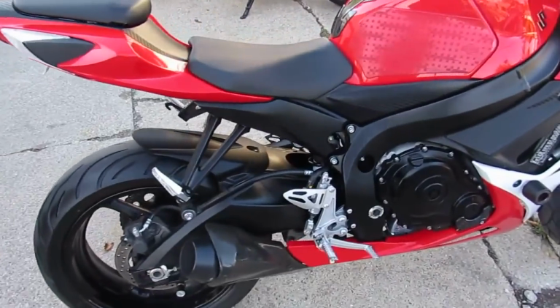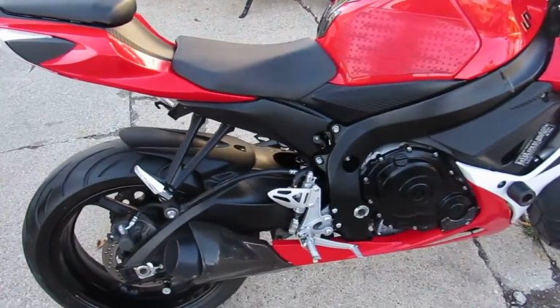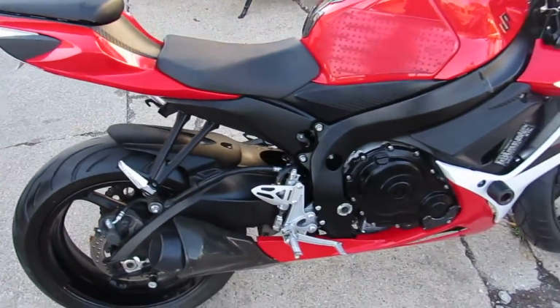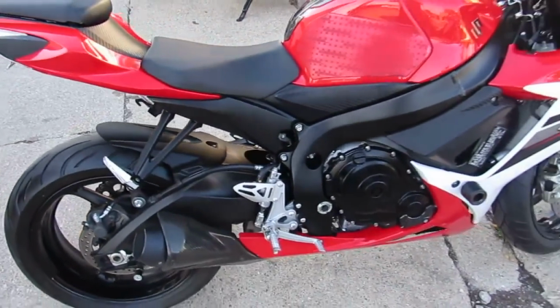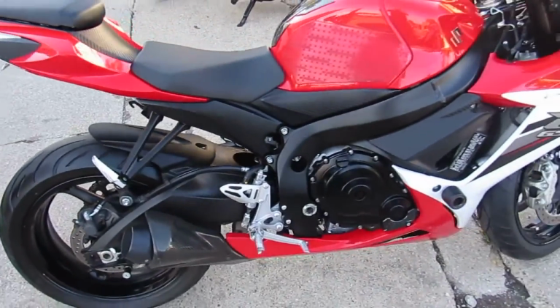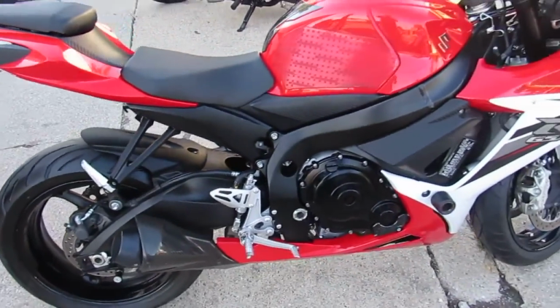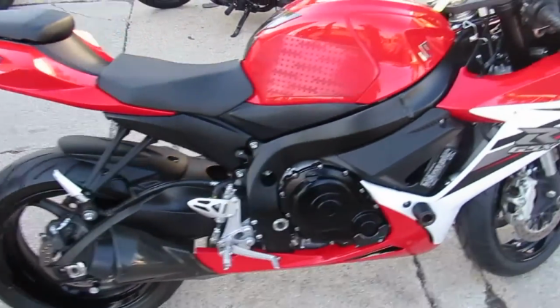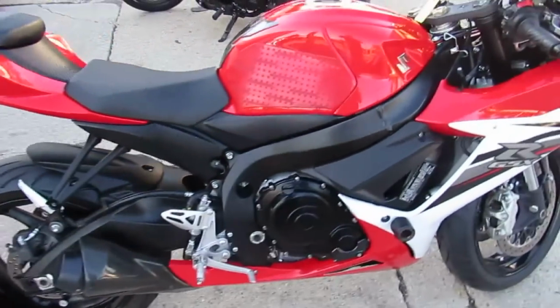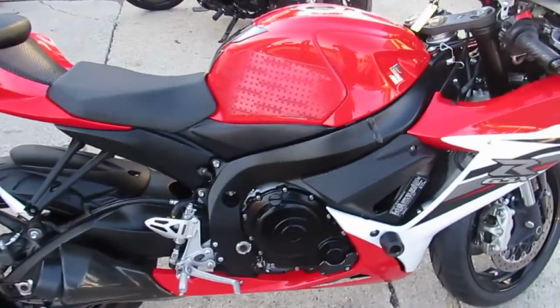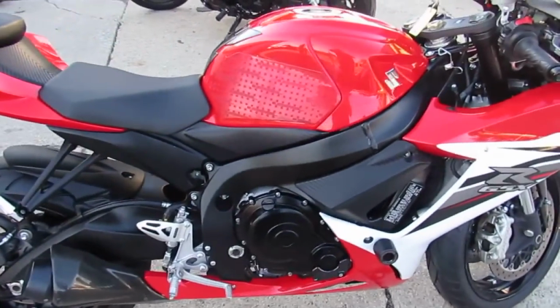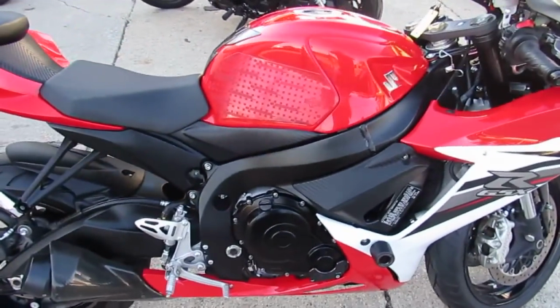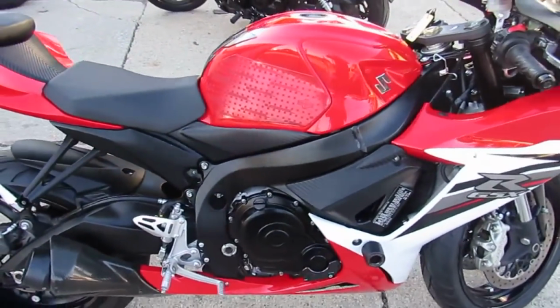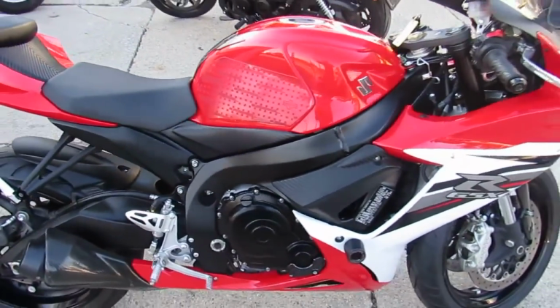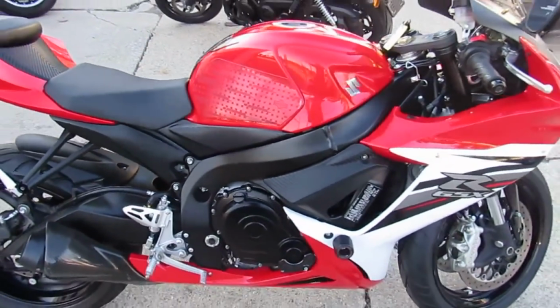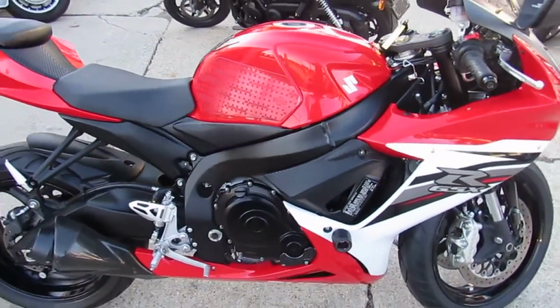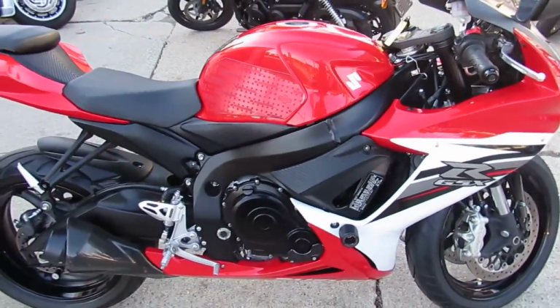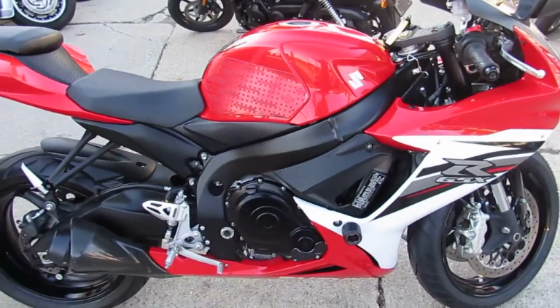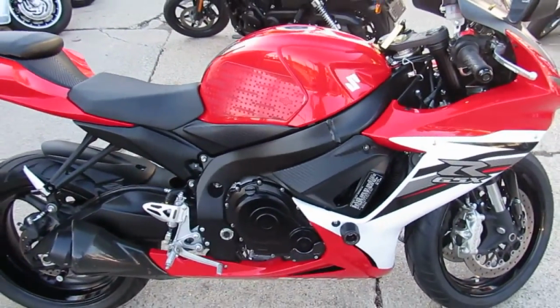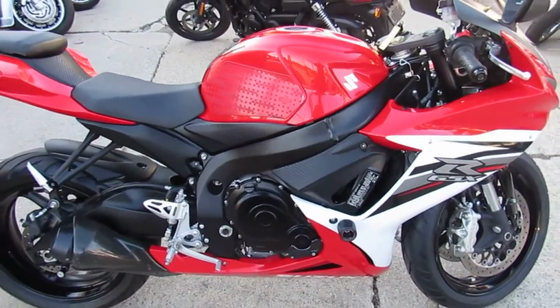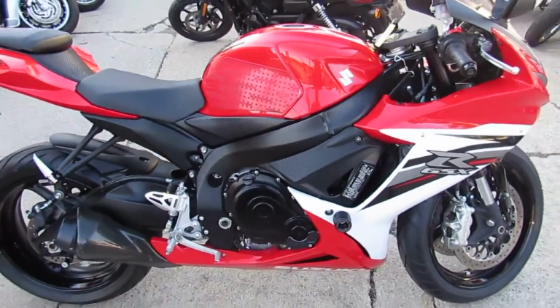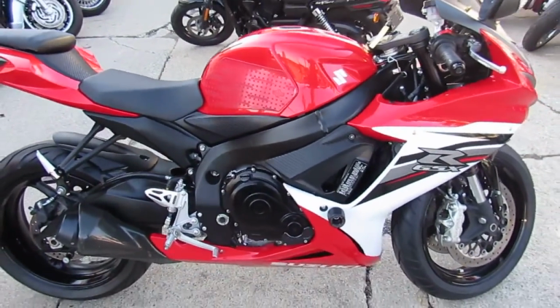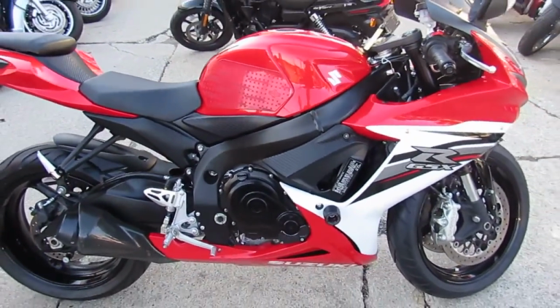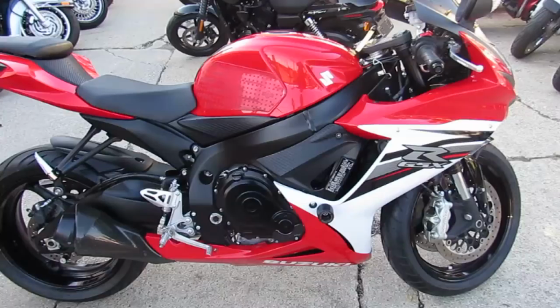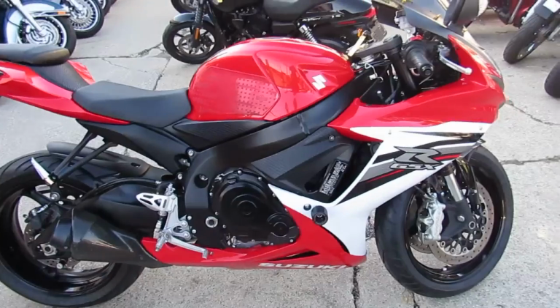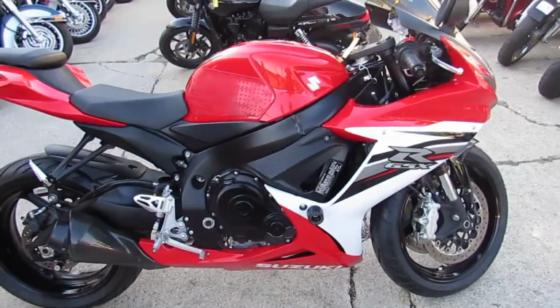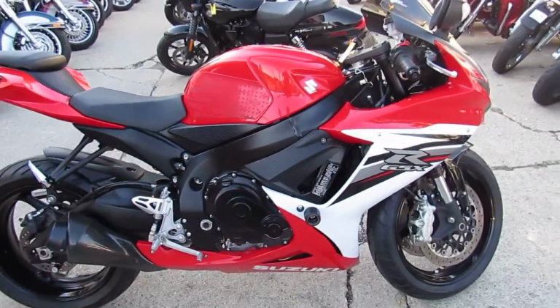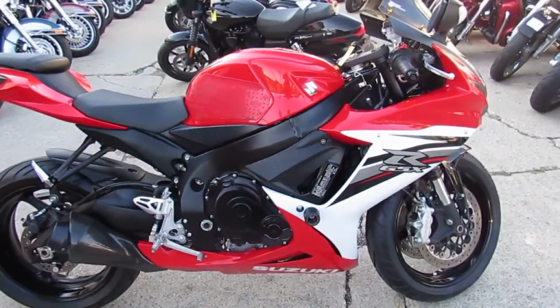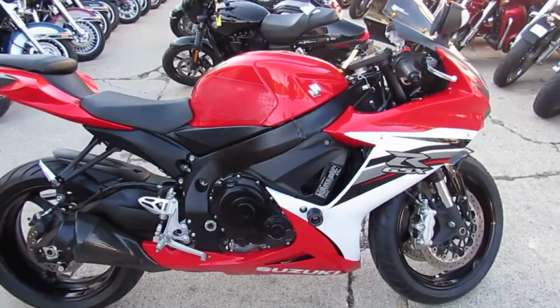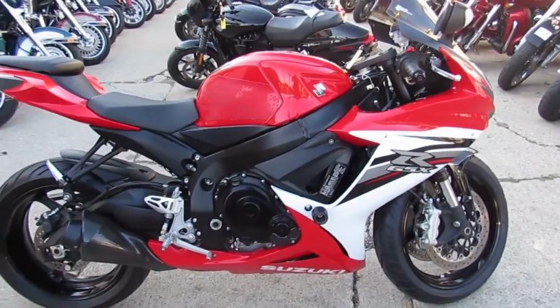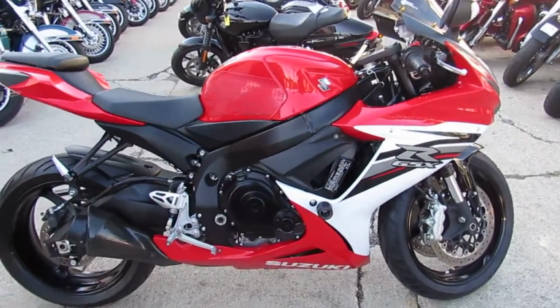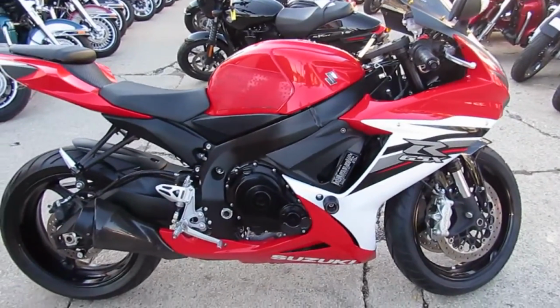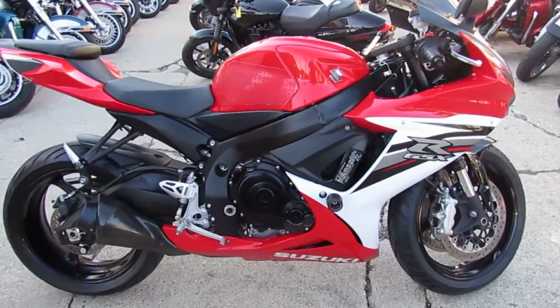Buy this one with confidence — only $79.99 at ApprovalPowerSports. Give us a call today and you can ride today.